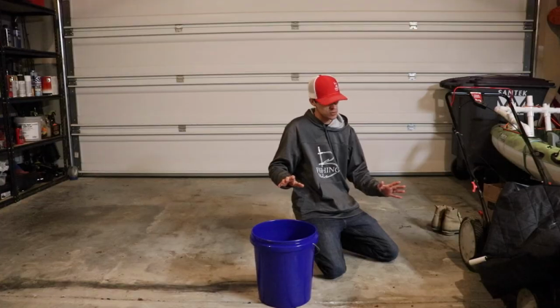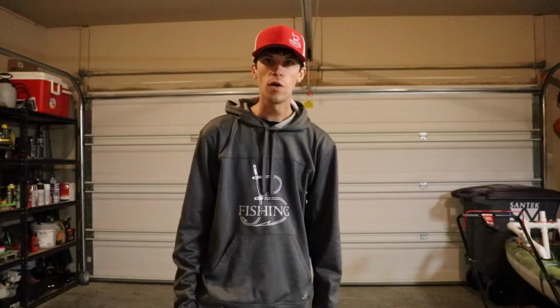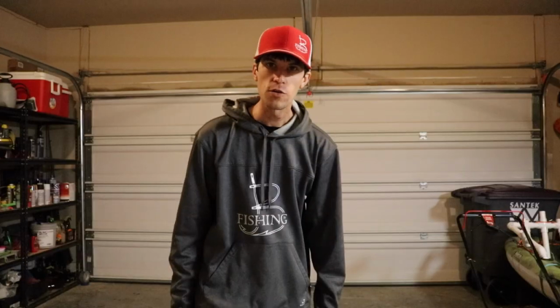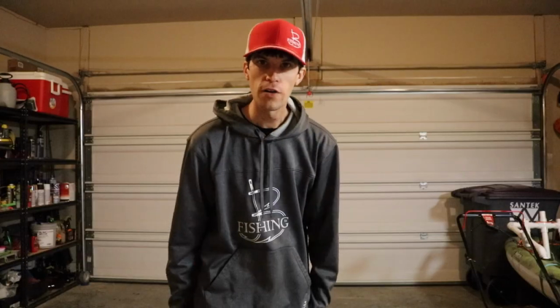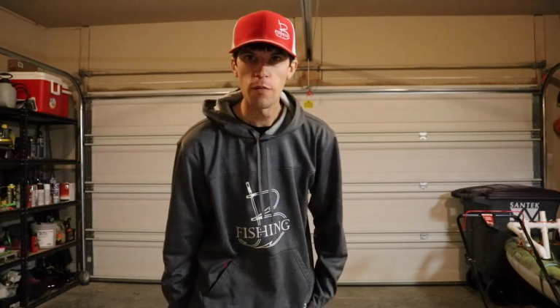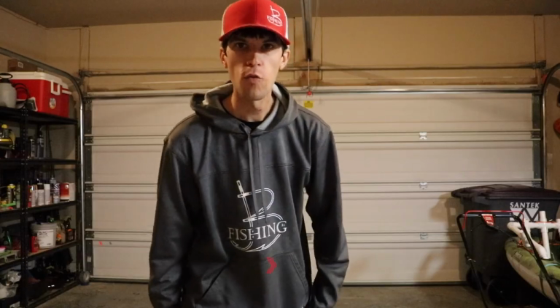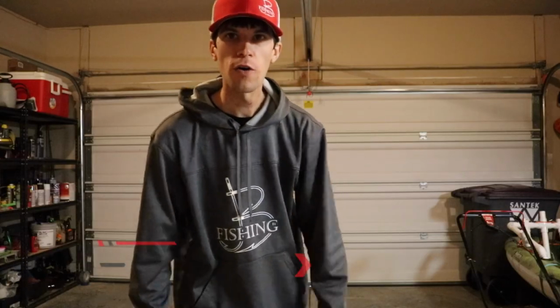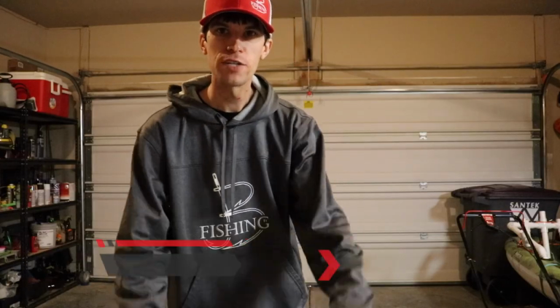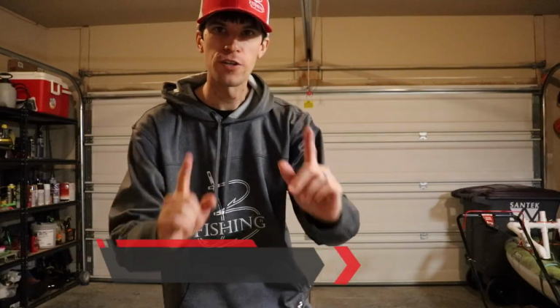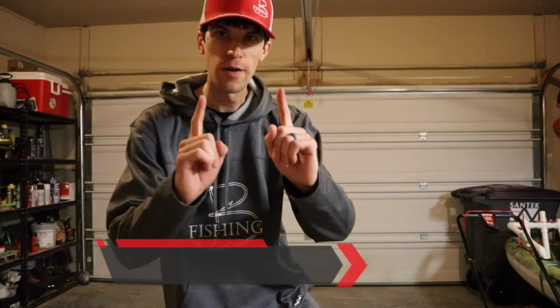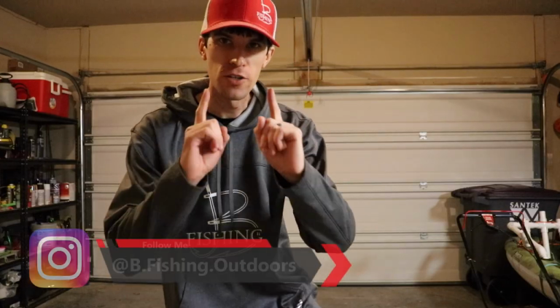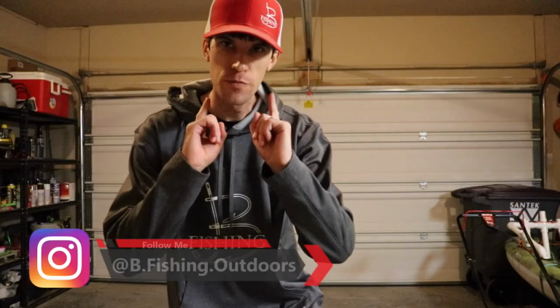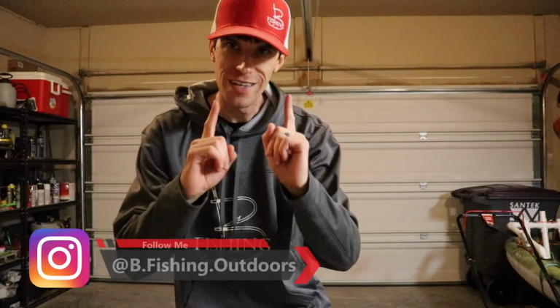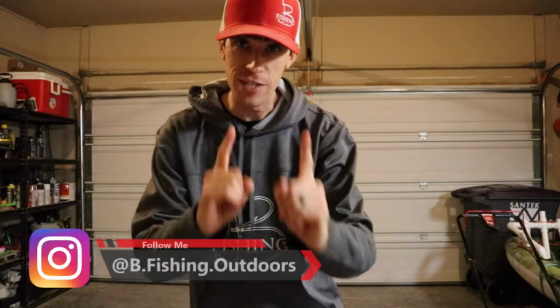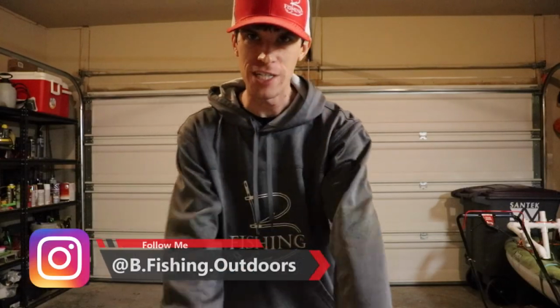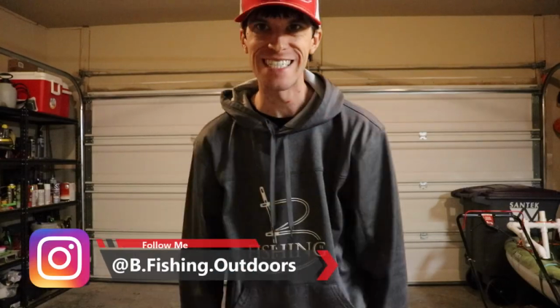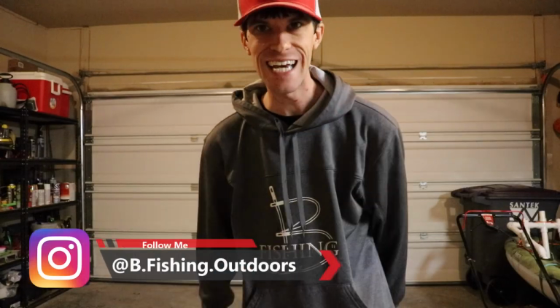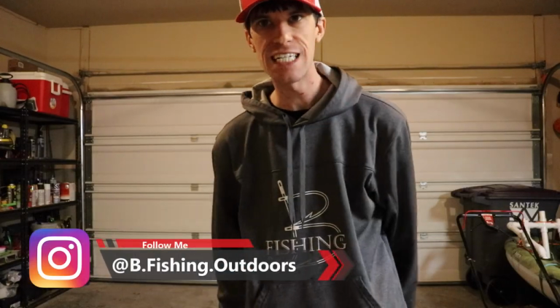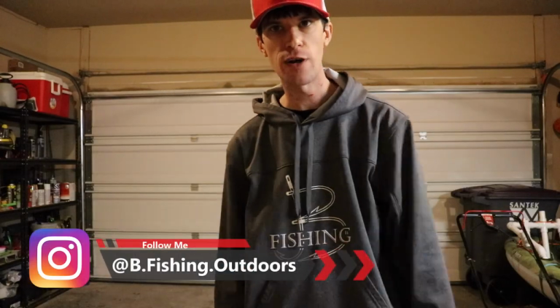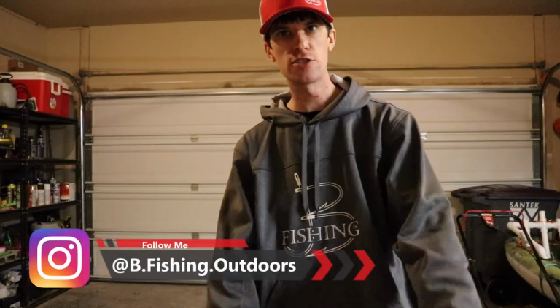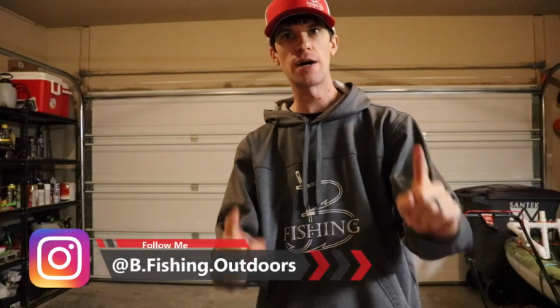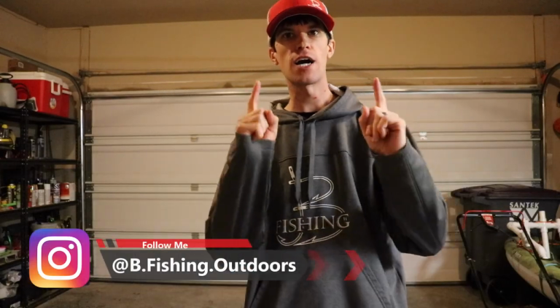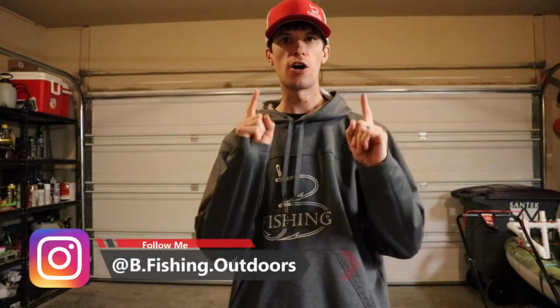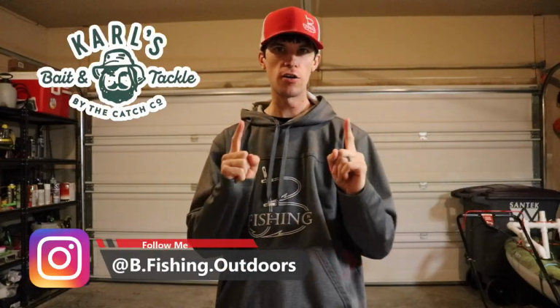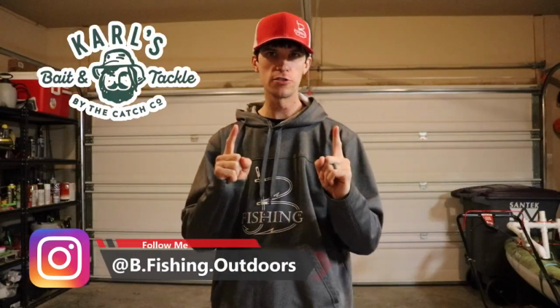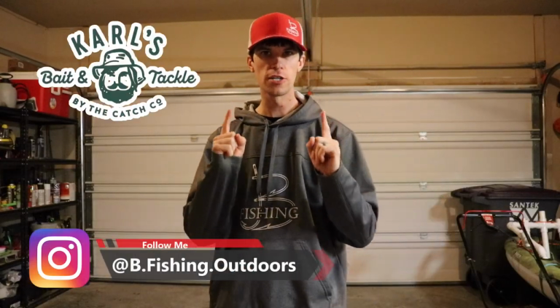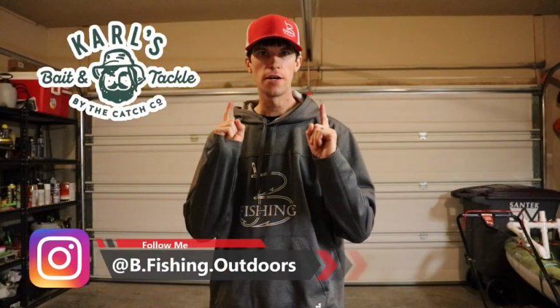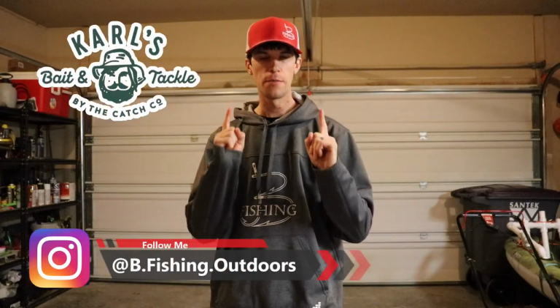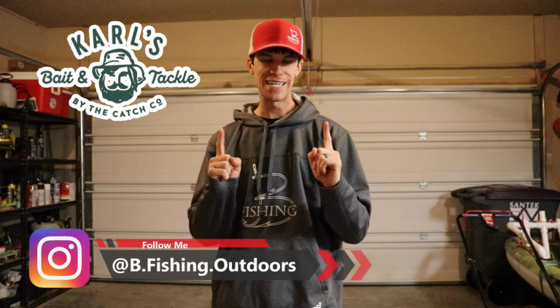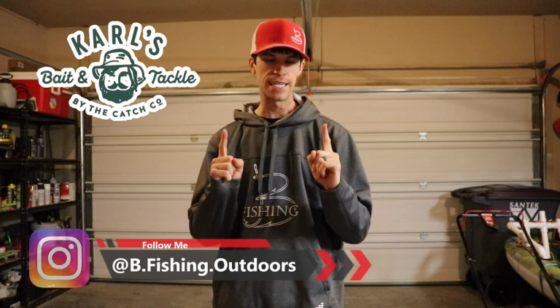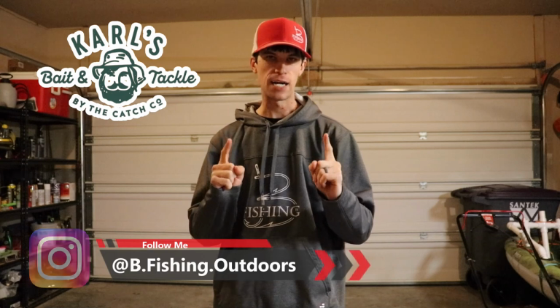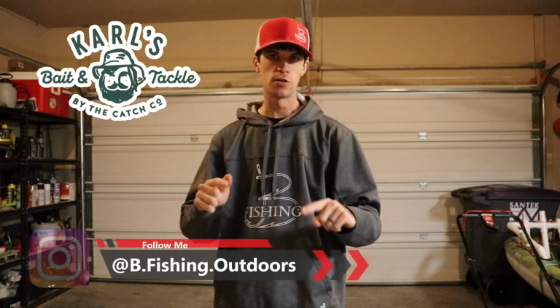What's going on everybody? Welcome back to another episode of Bee Fishing. Today is sponsored by Carl's Bait and Tackle.